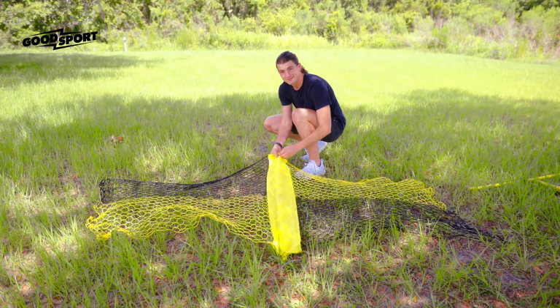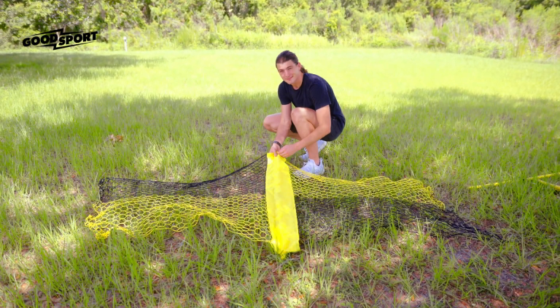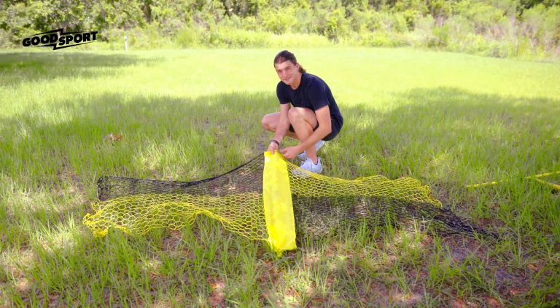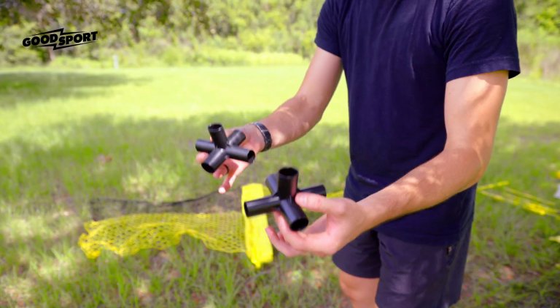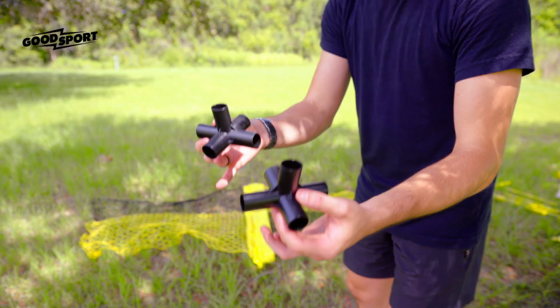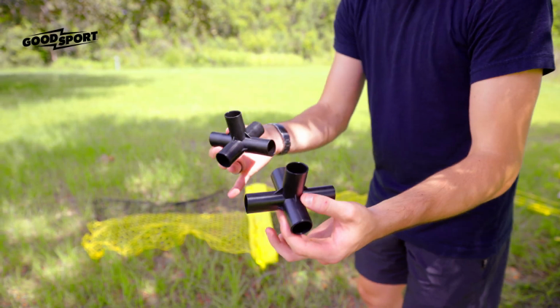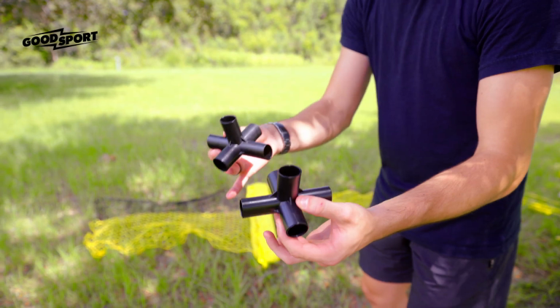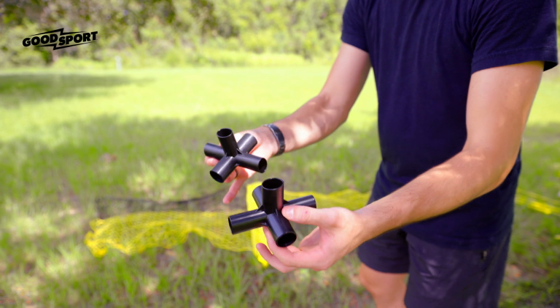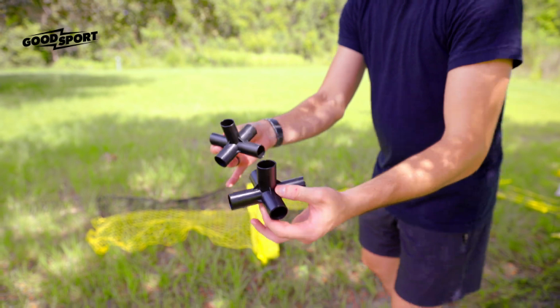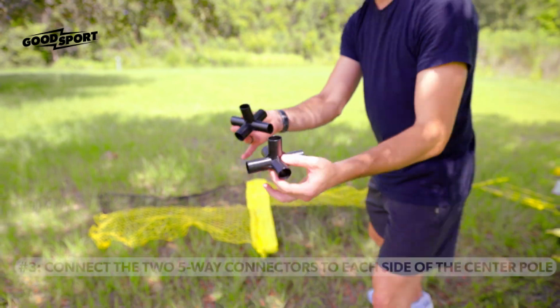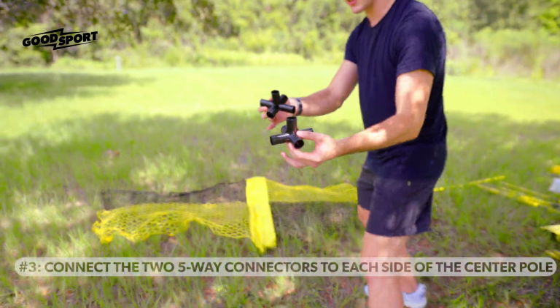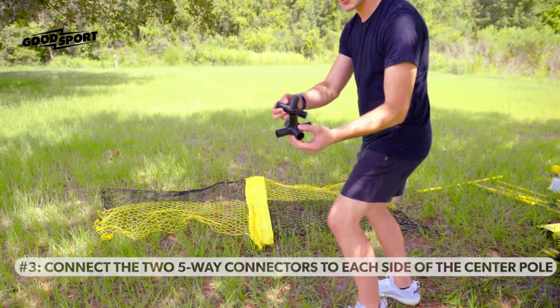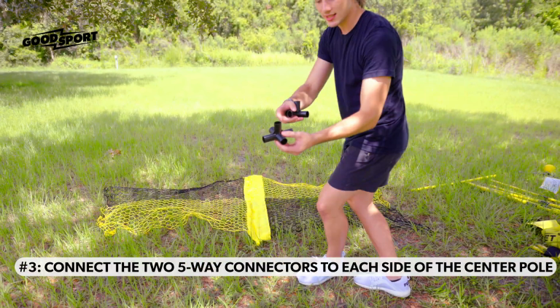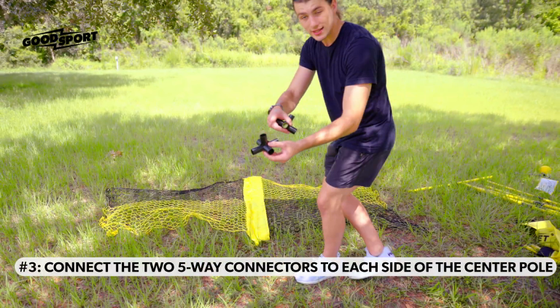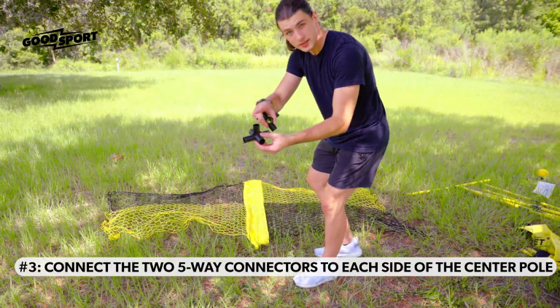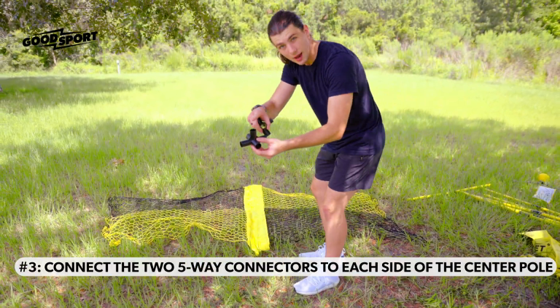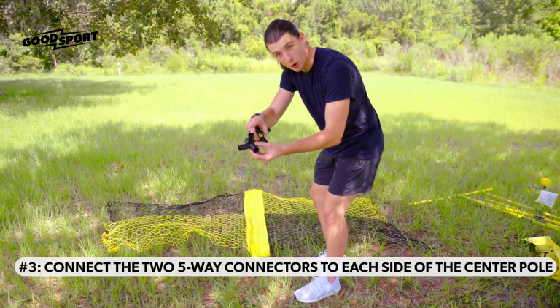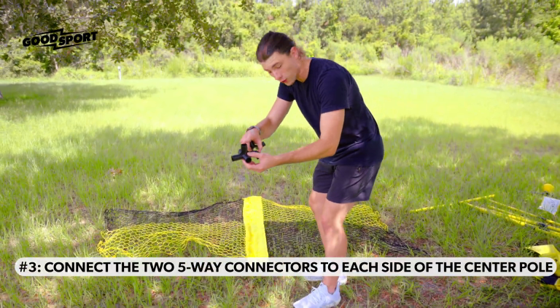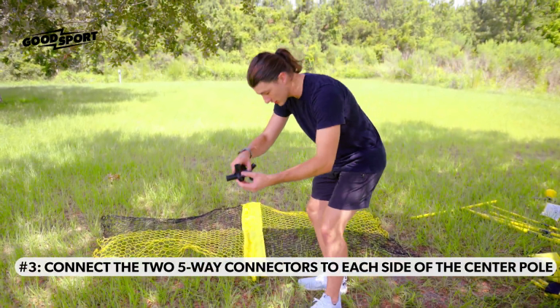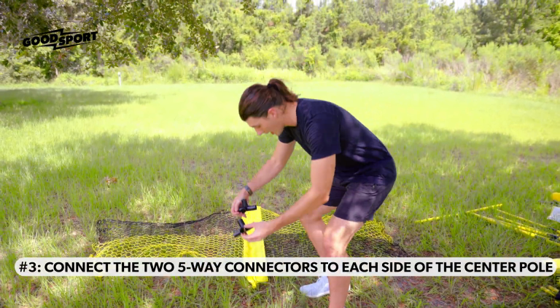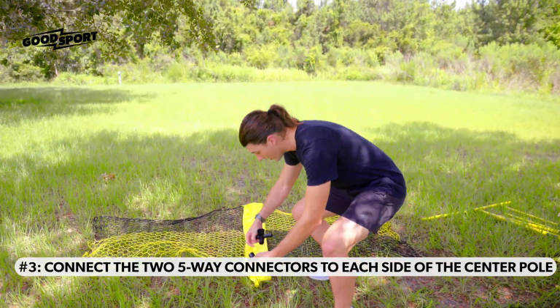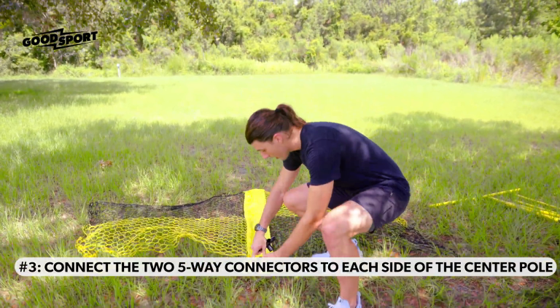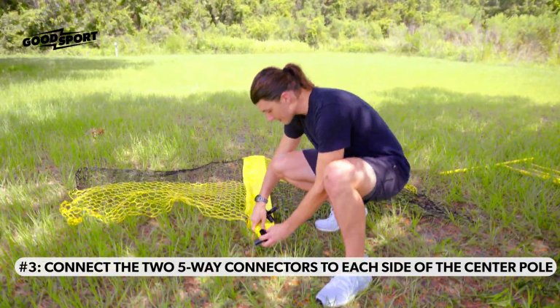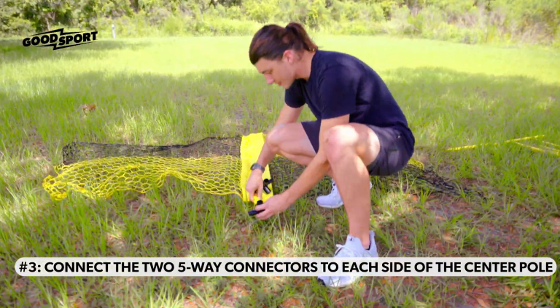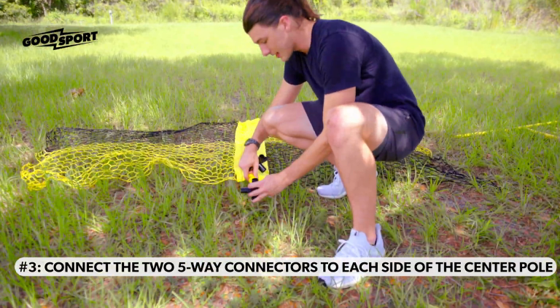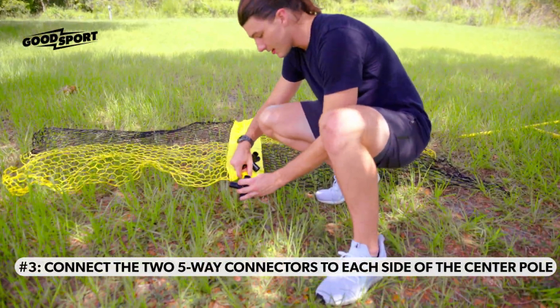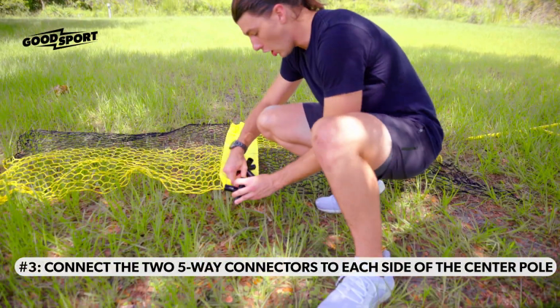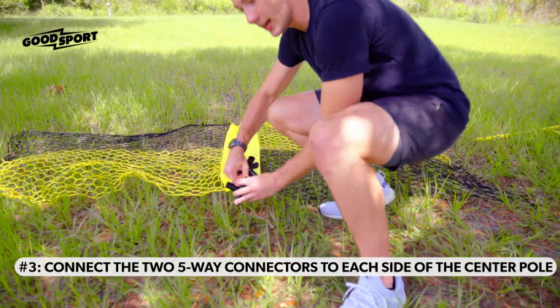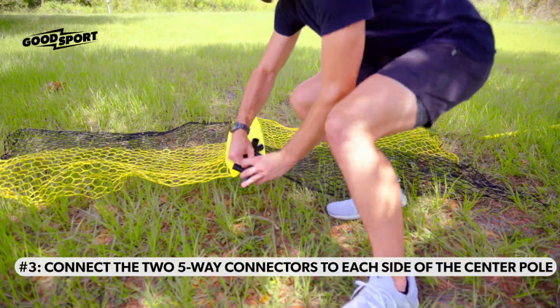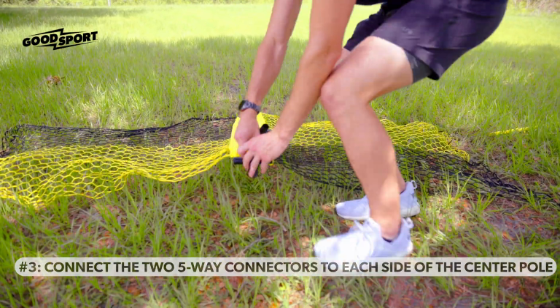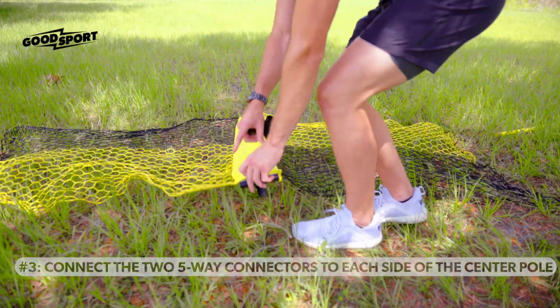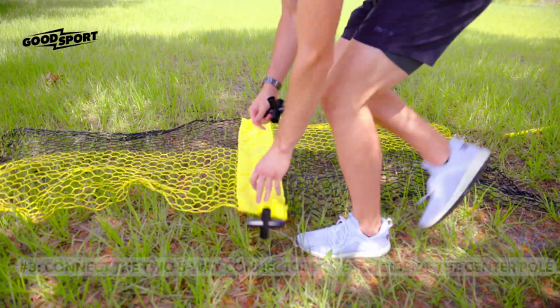Next, take the five-way connectors and take the top oval side and stick it on each end.